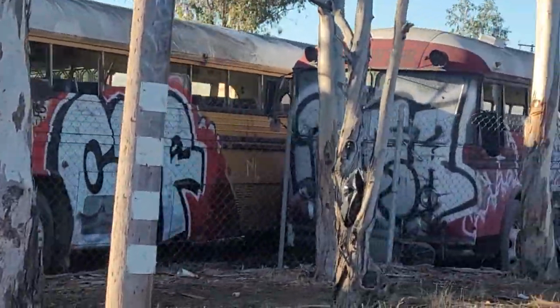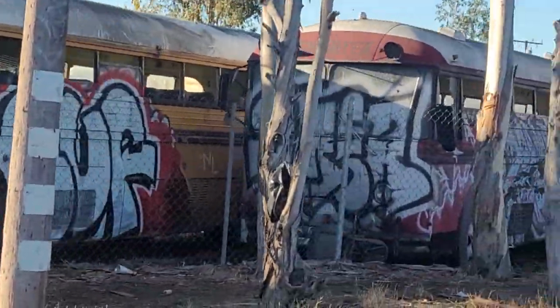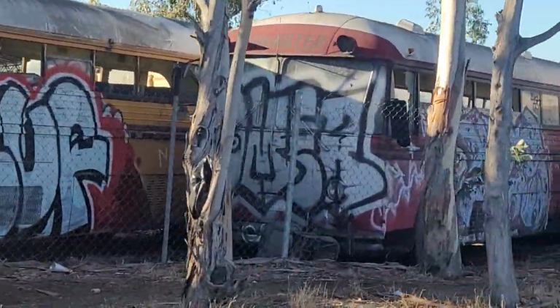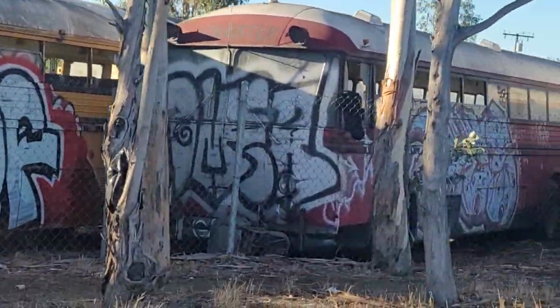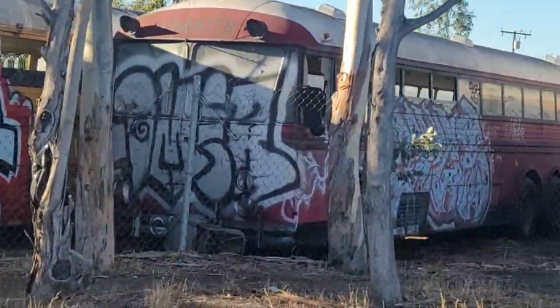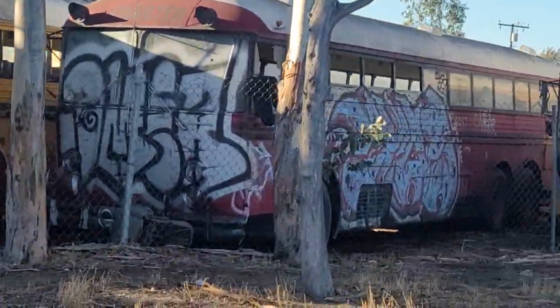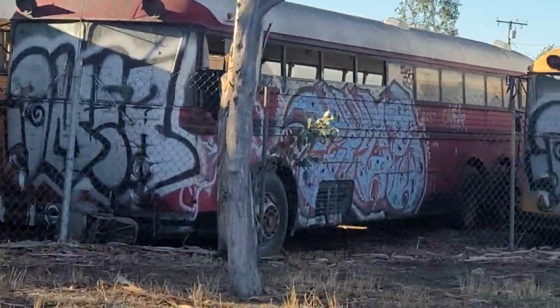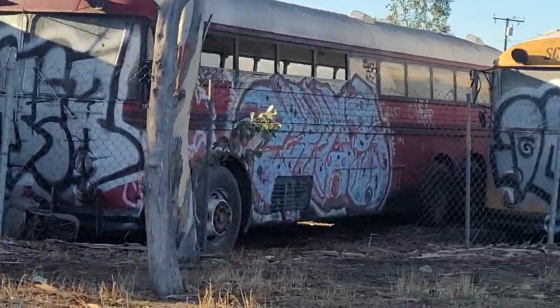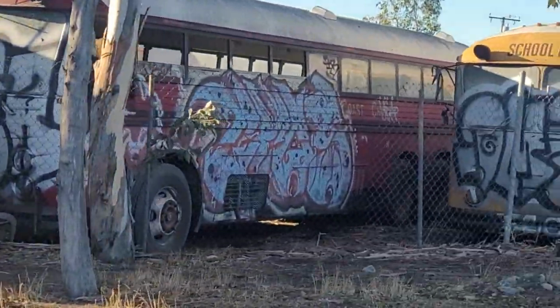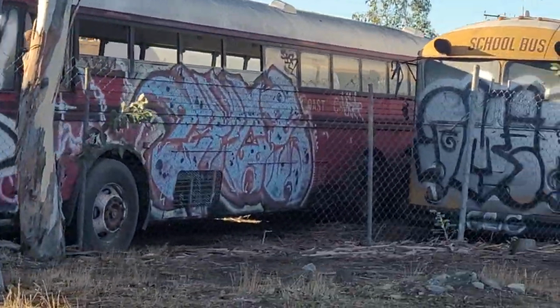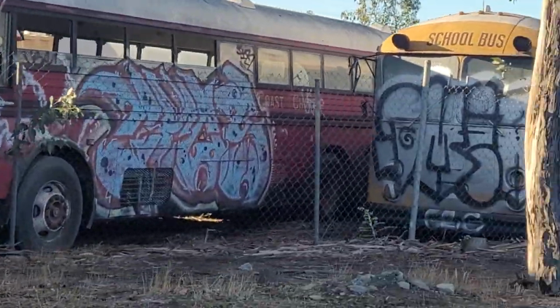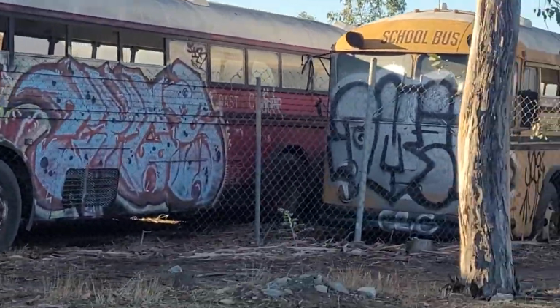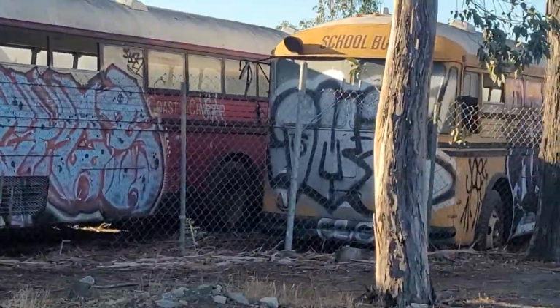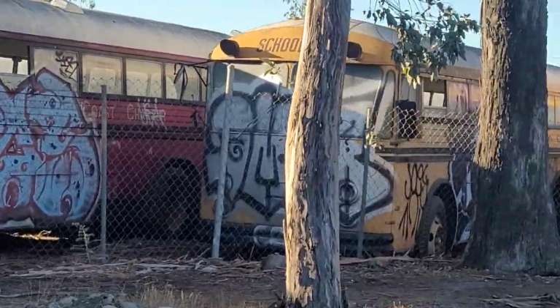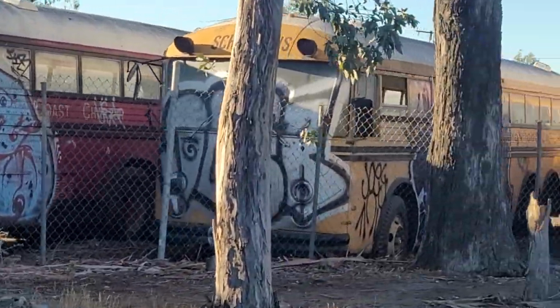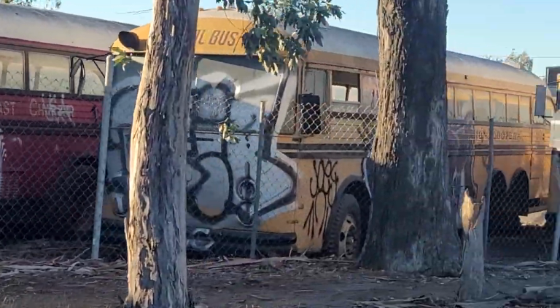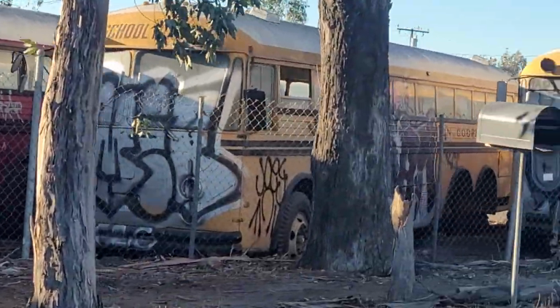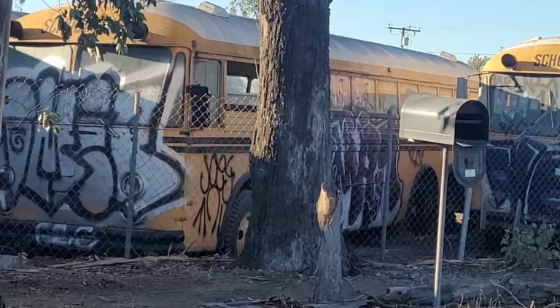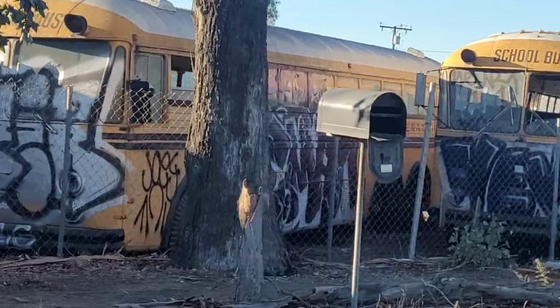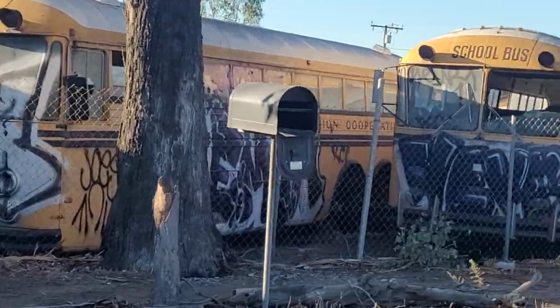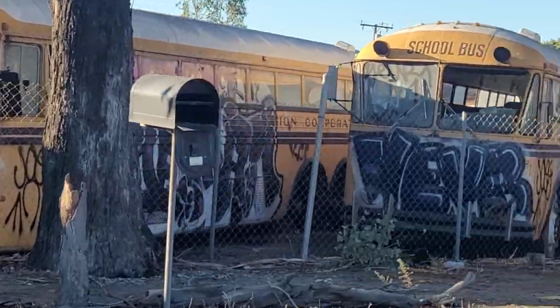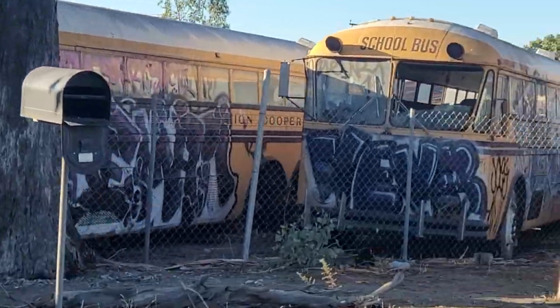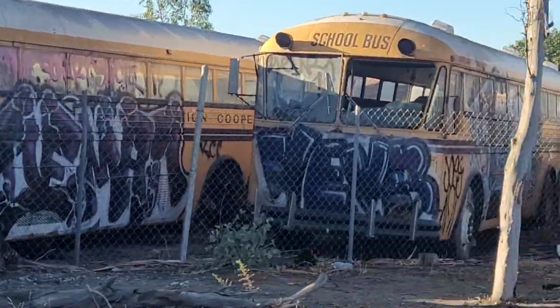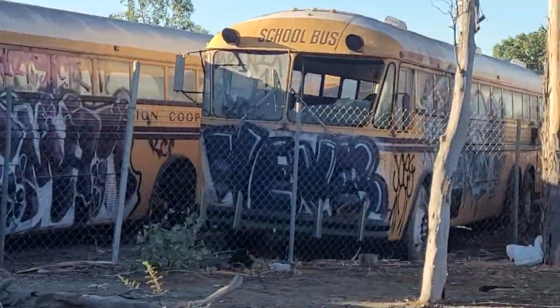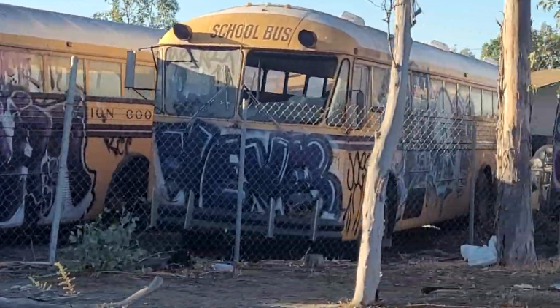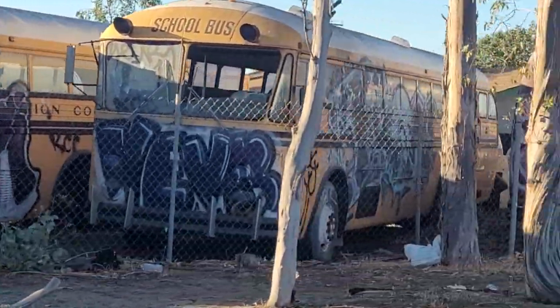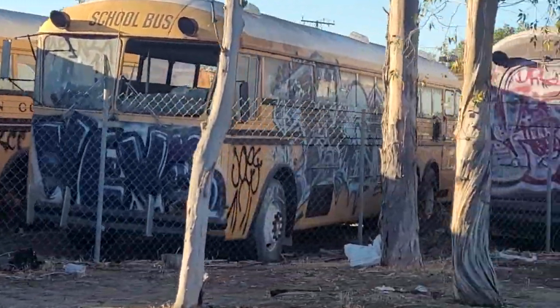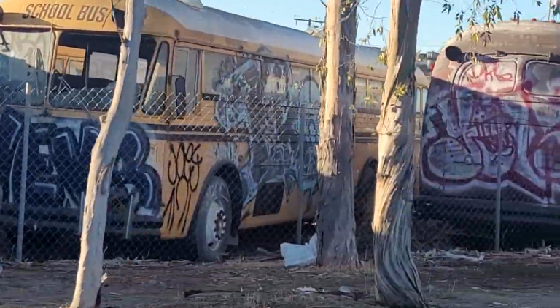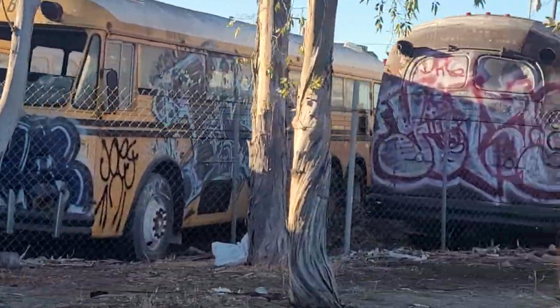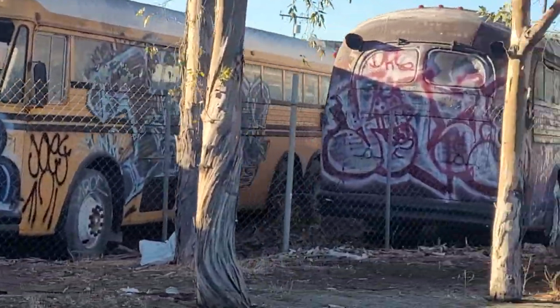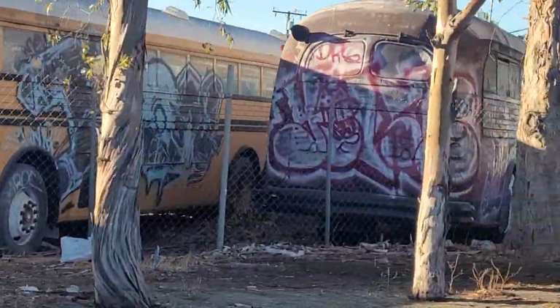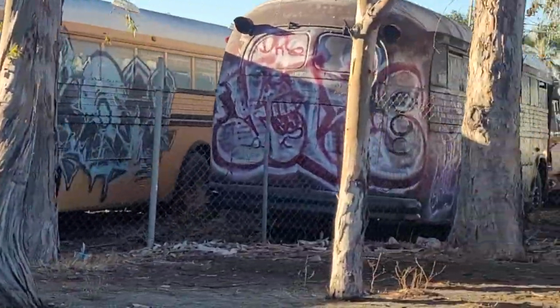Another fire bus, another yellow bus, and another fire coach.